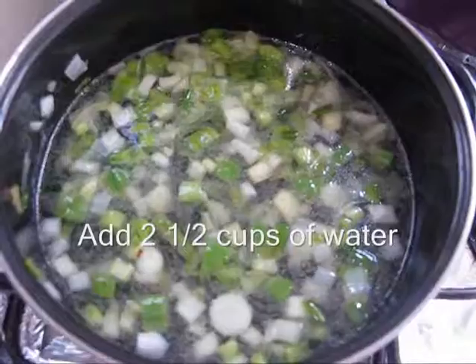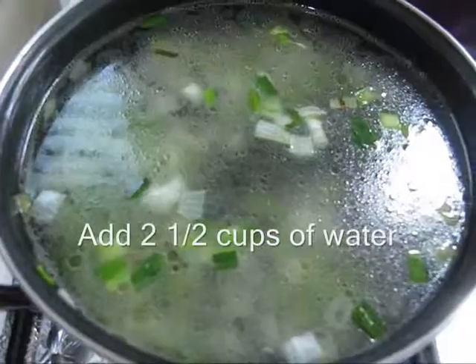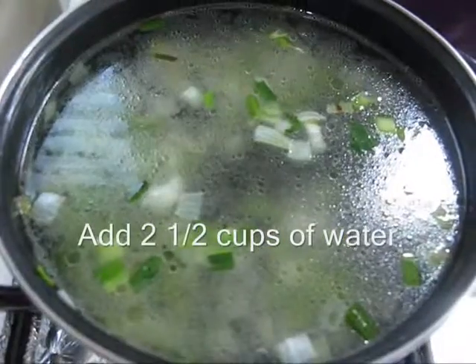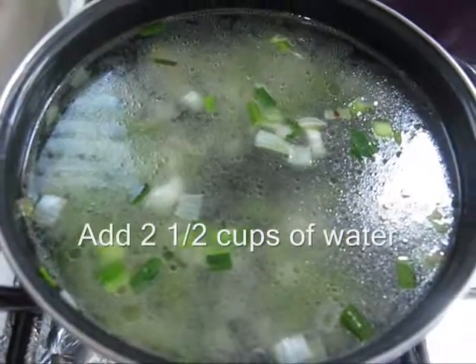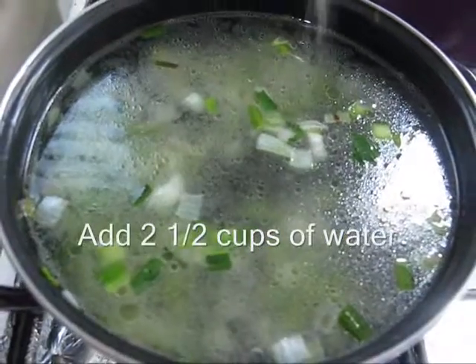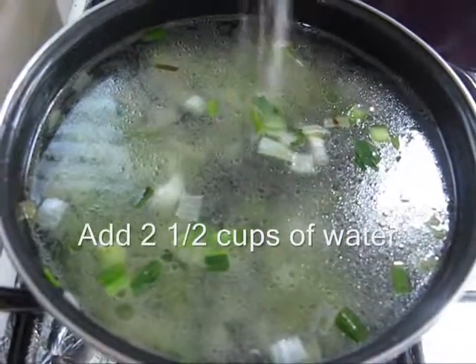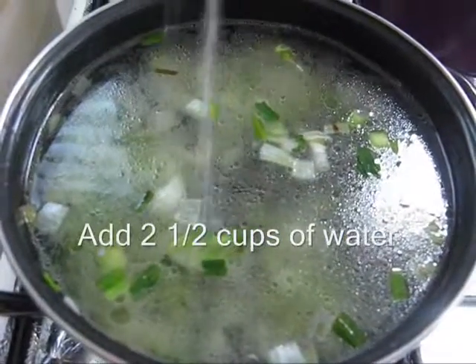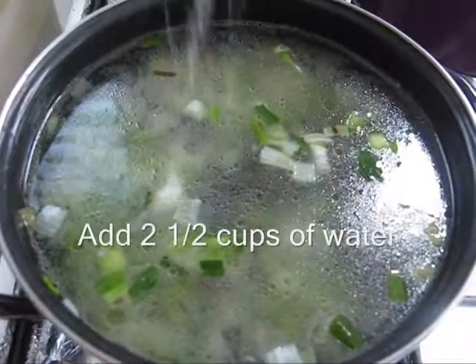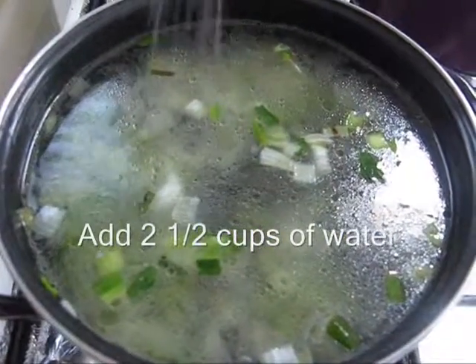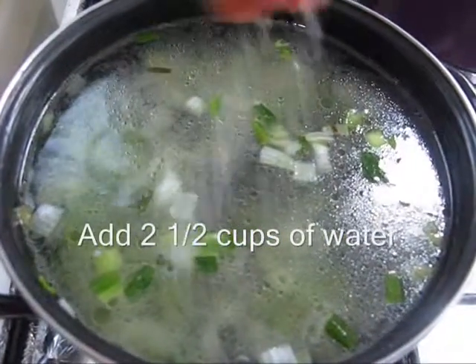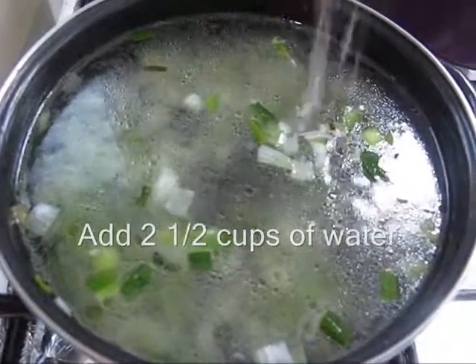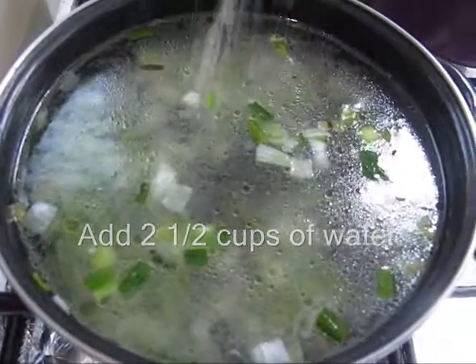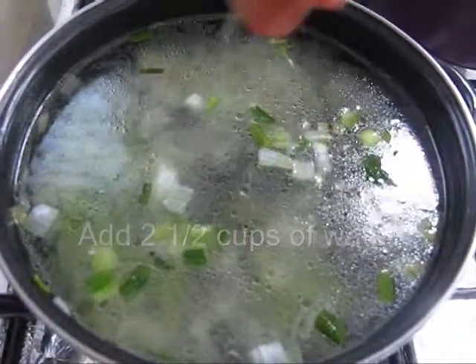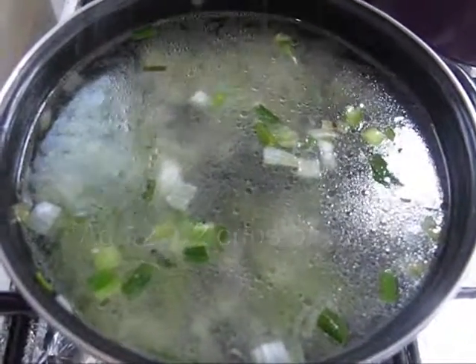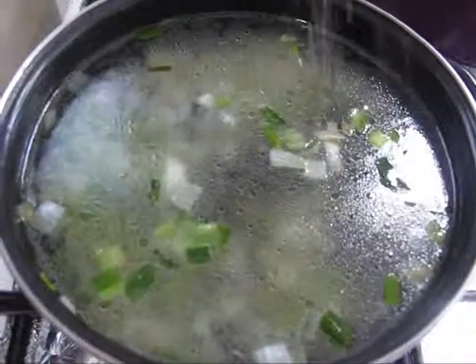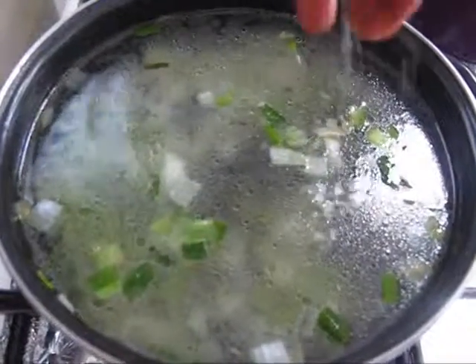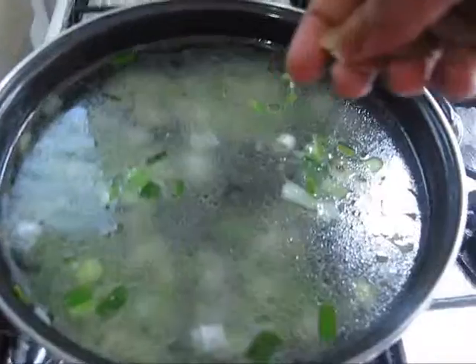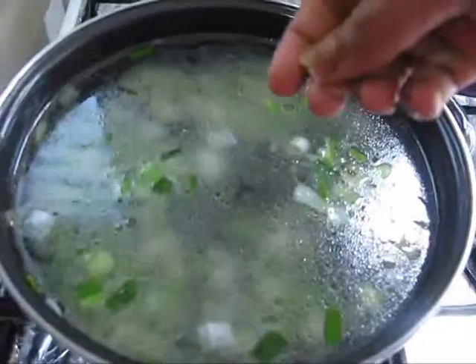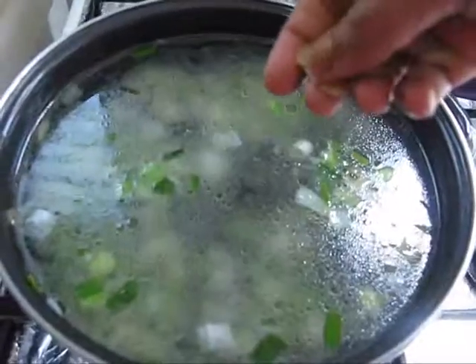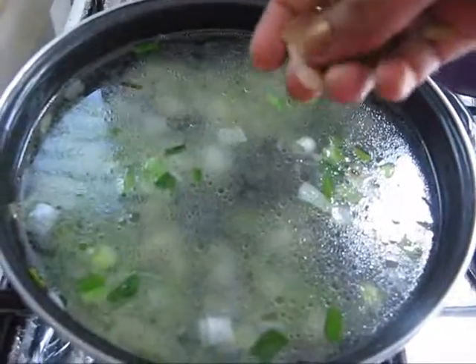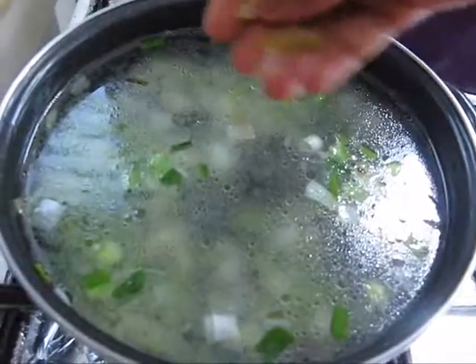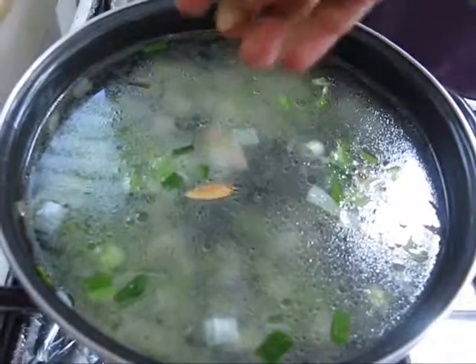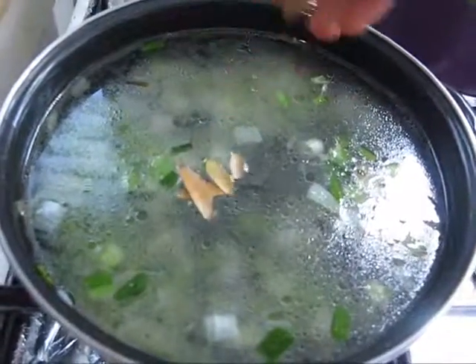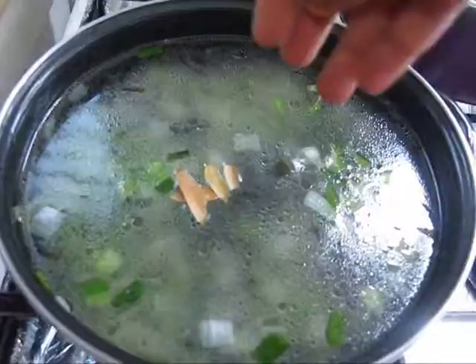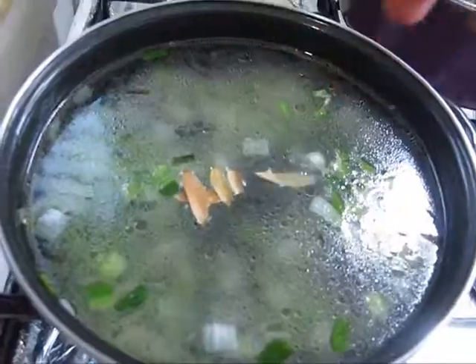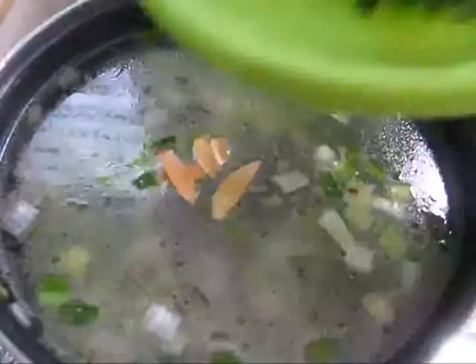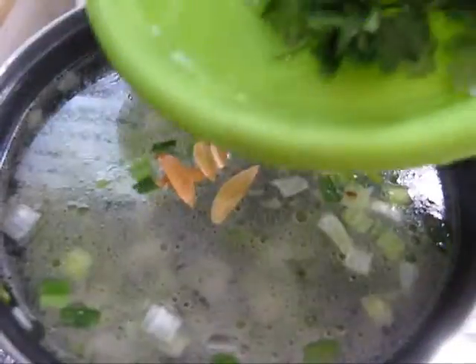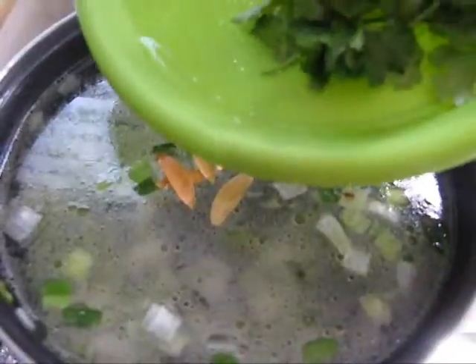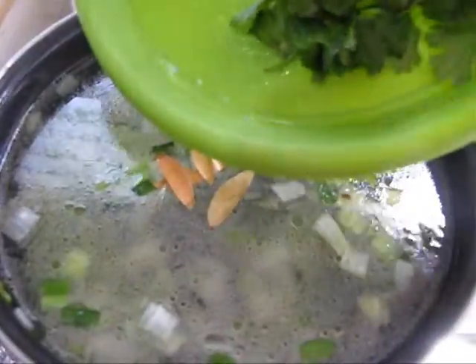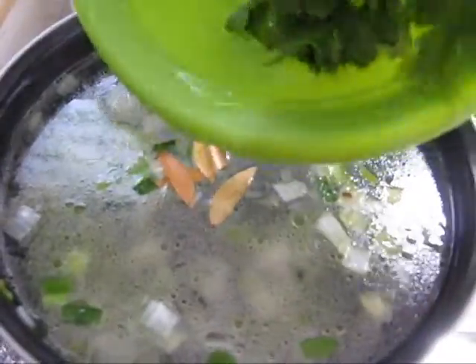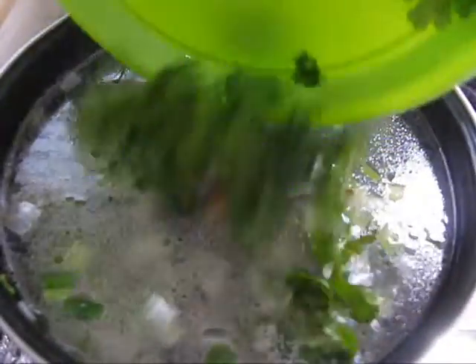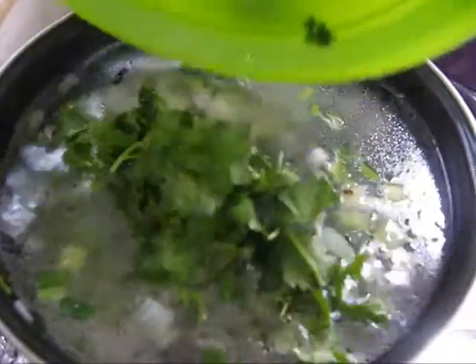Into this I am adding some salt, bay leaves and some cilantro.